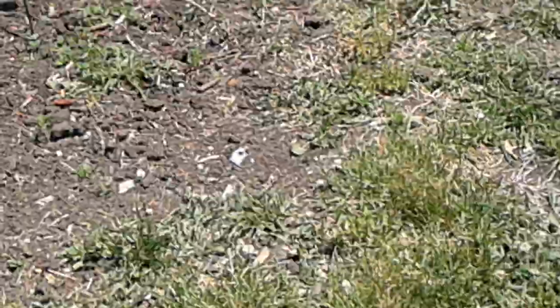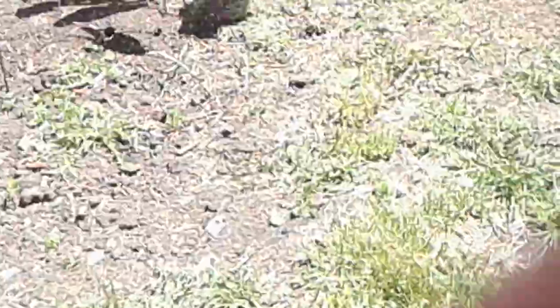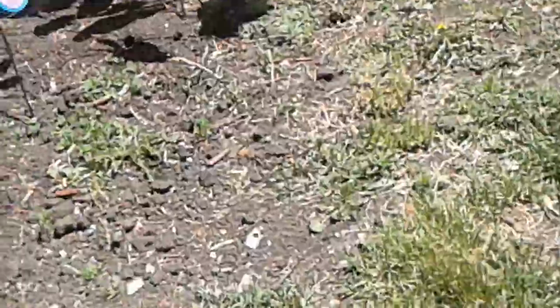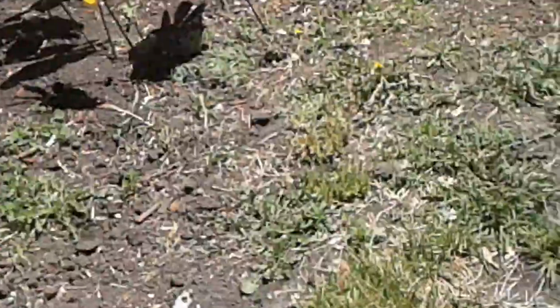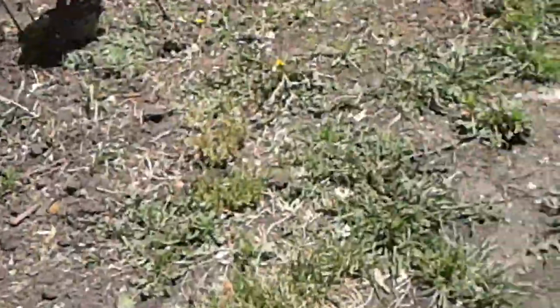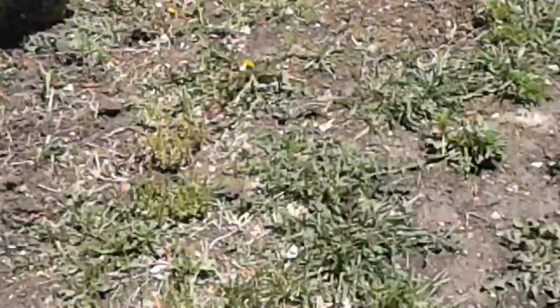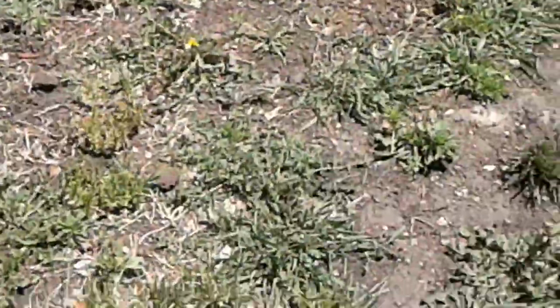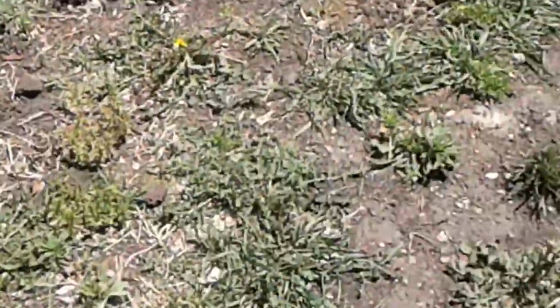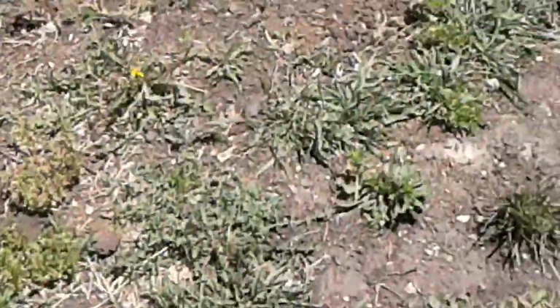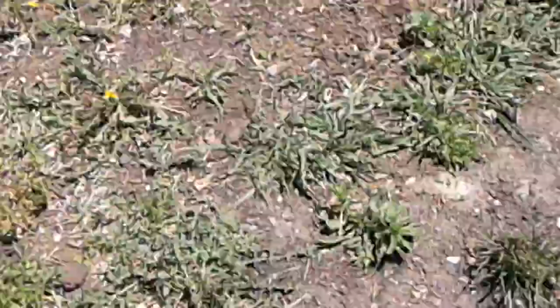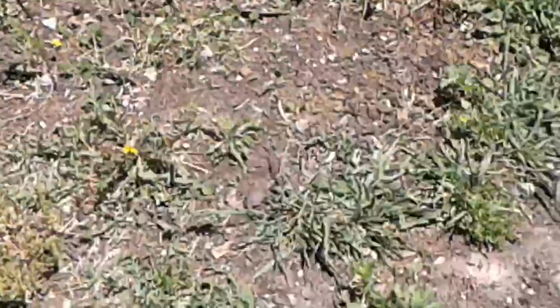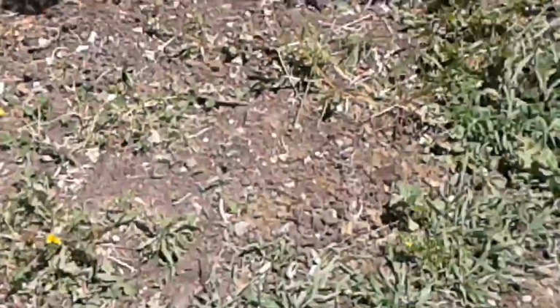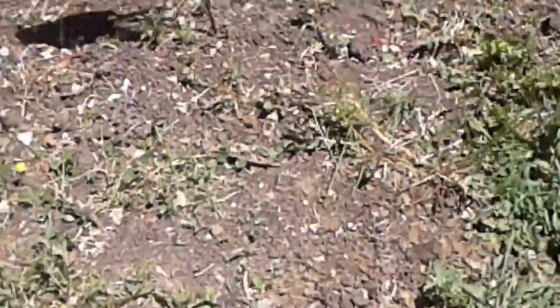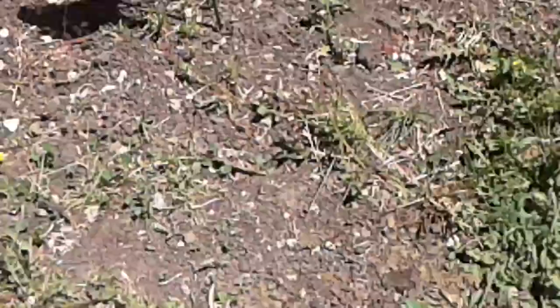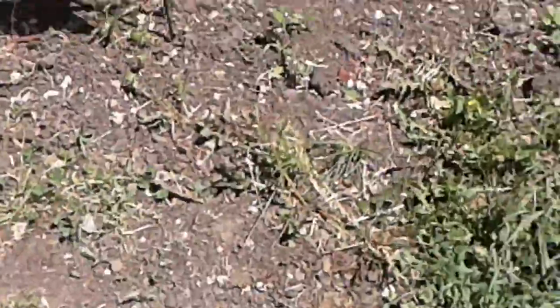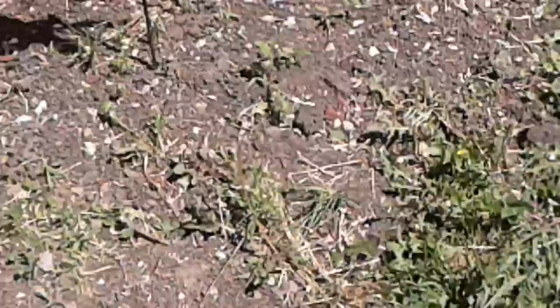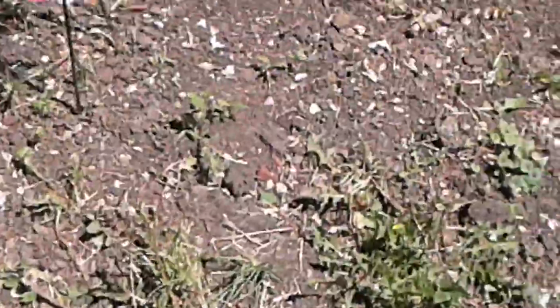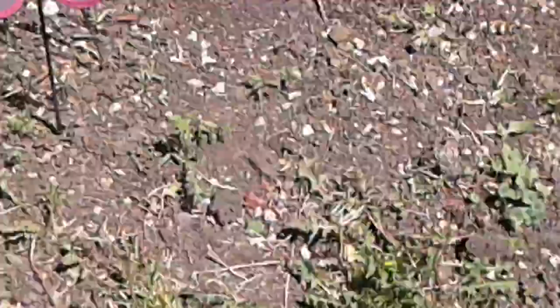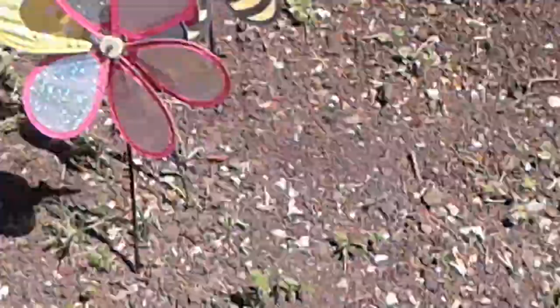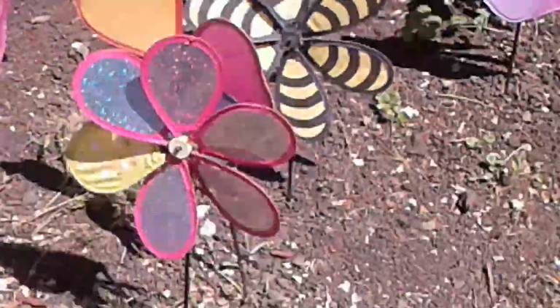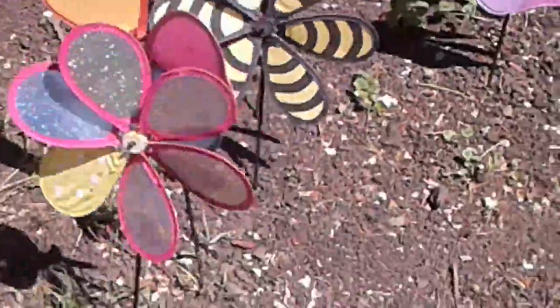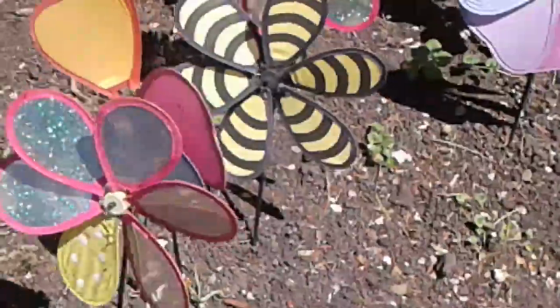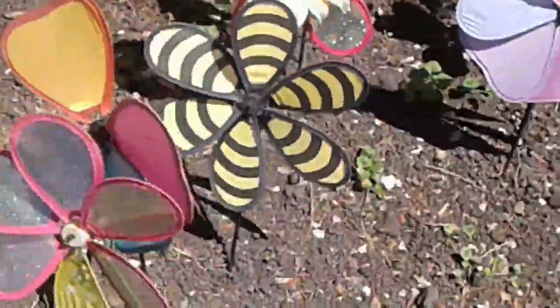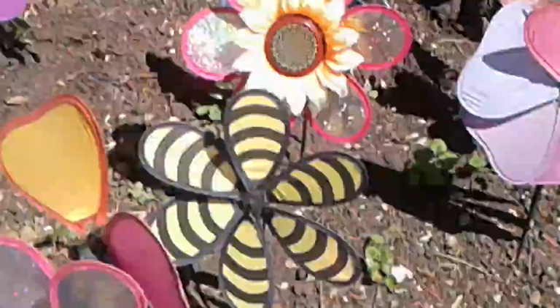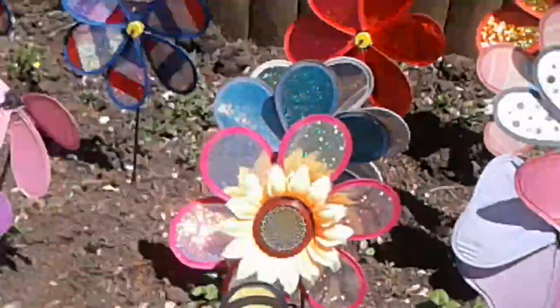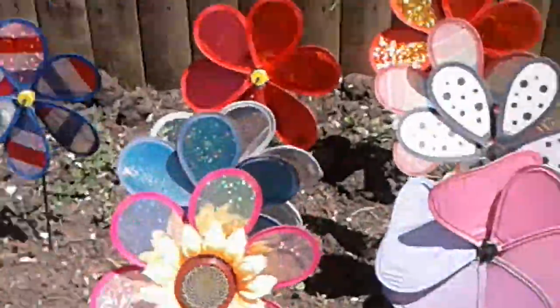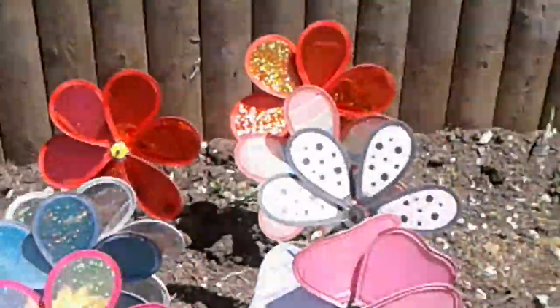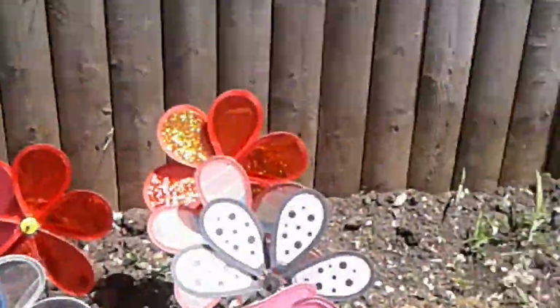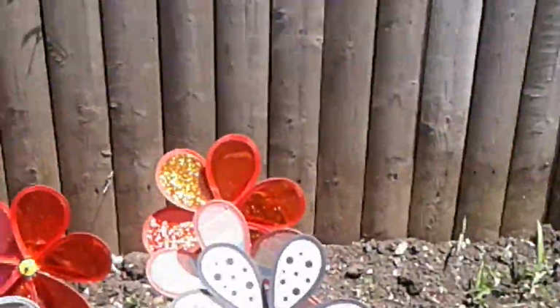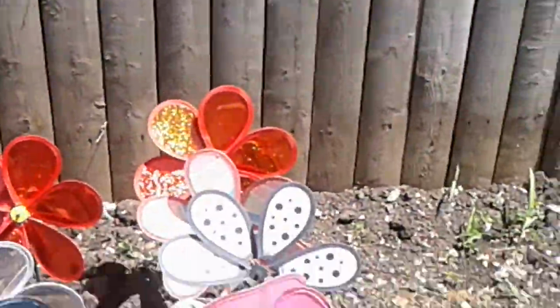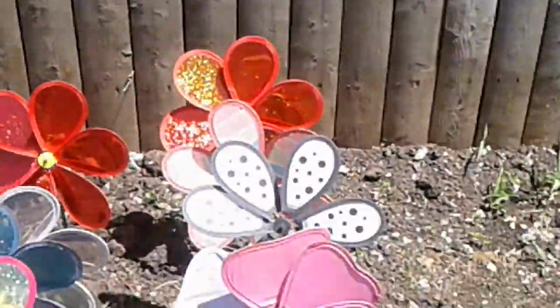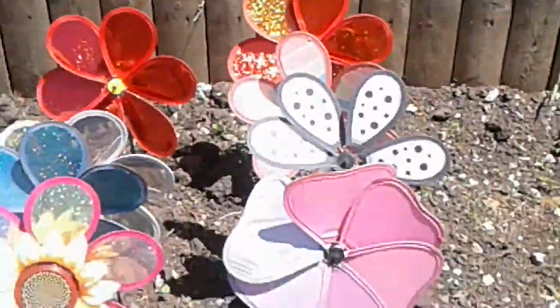Welcome back to my YouTube channel. Today I'm going to show you my pinwheels.